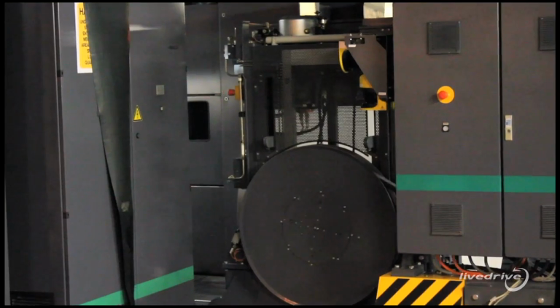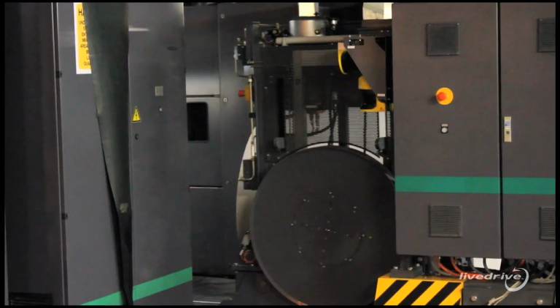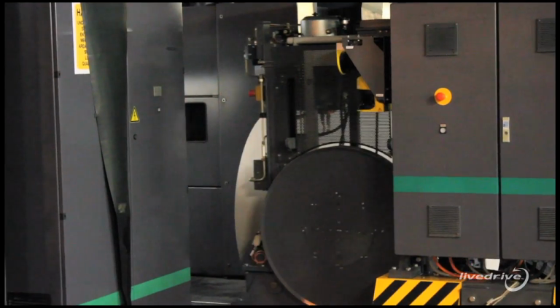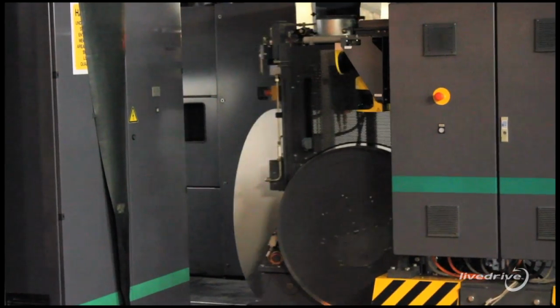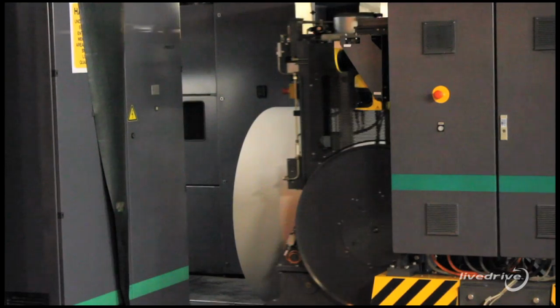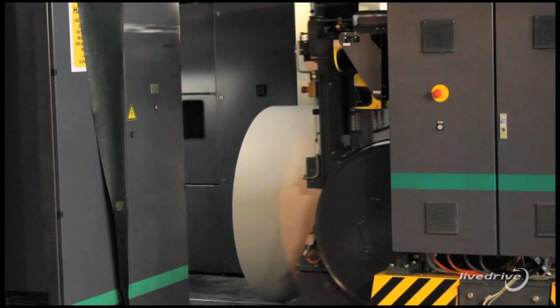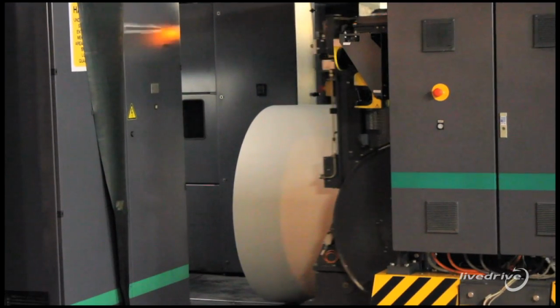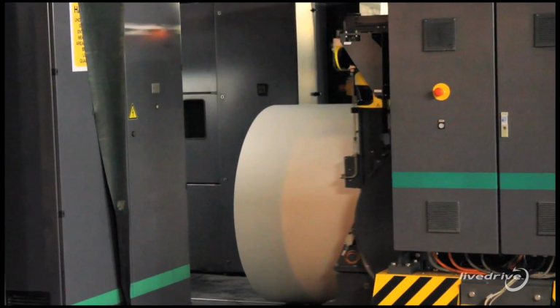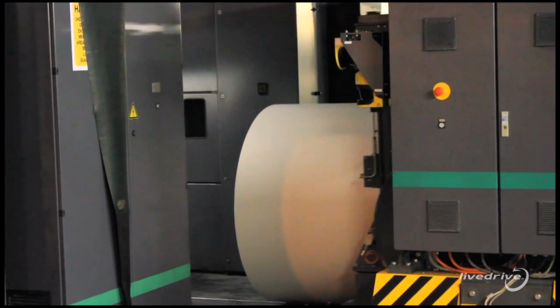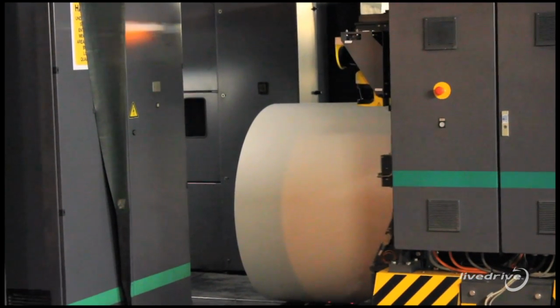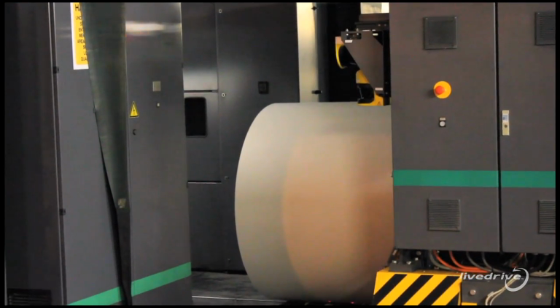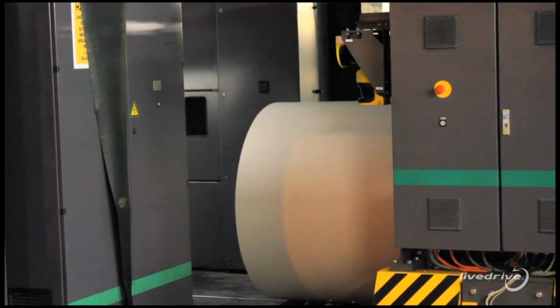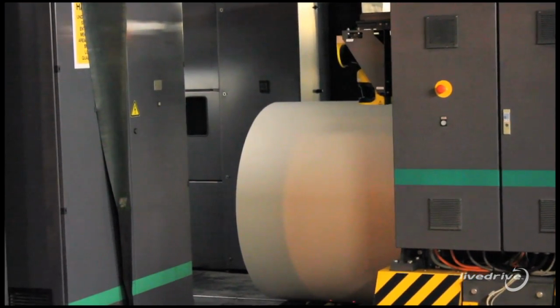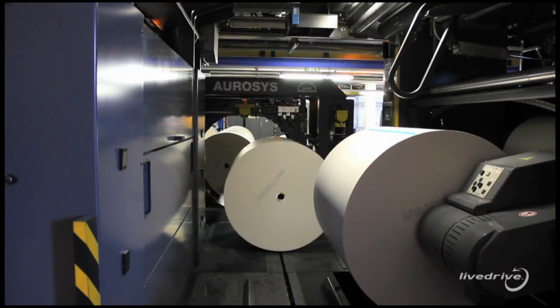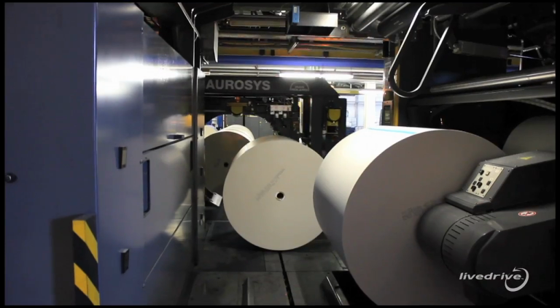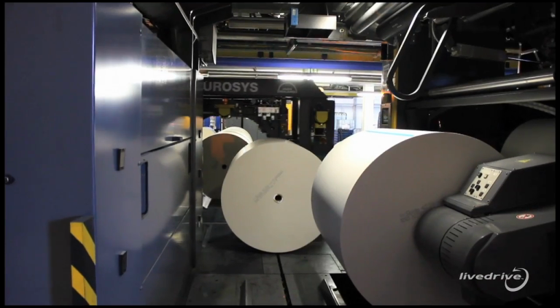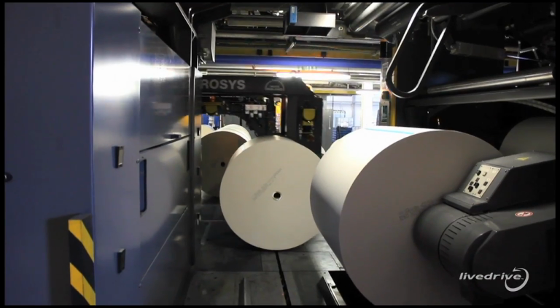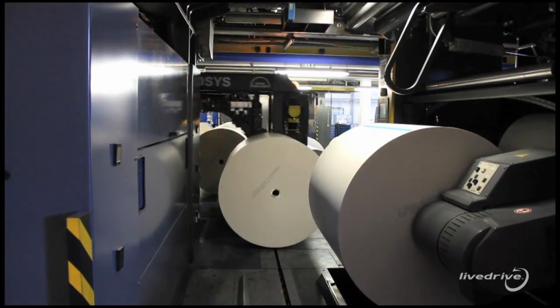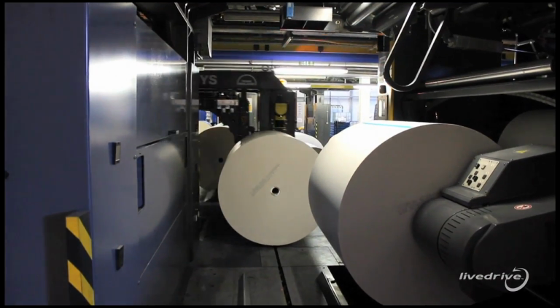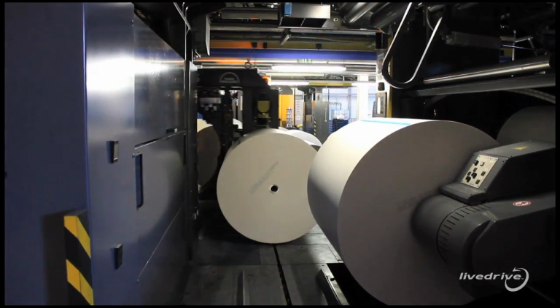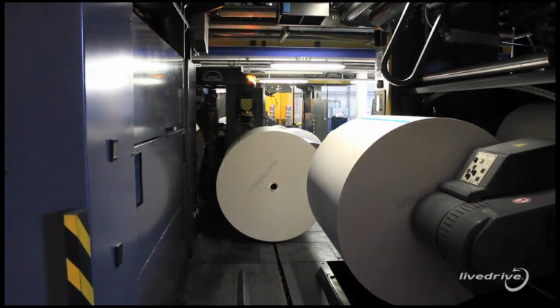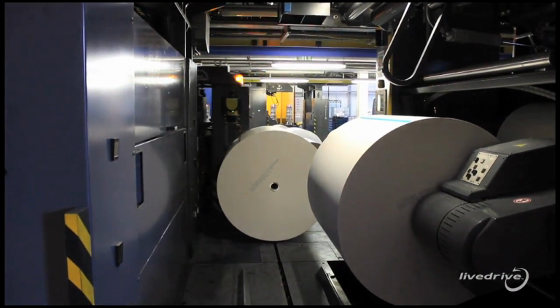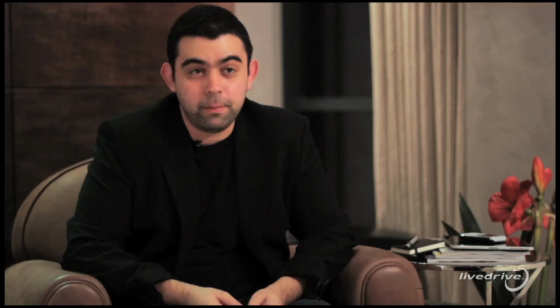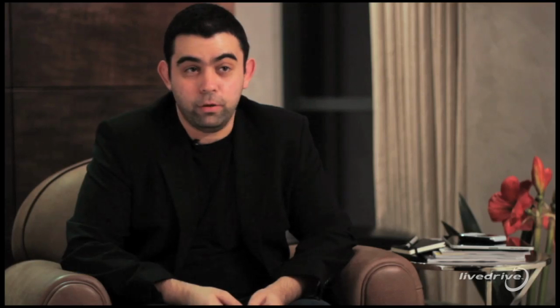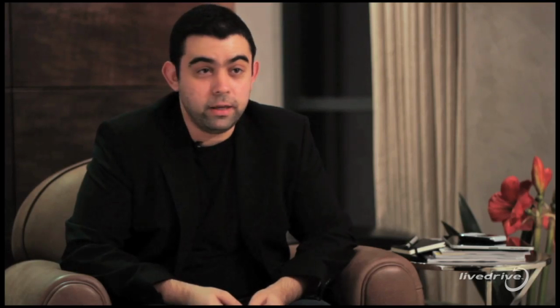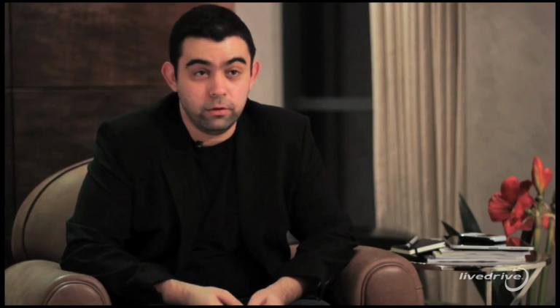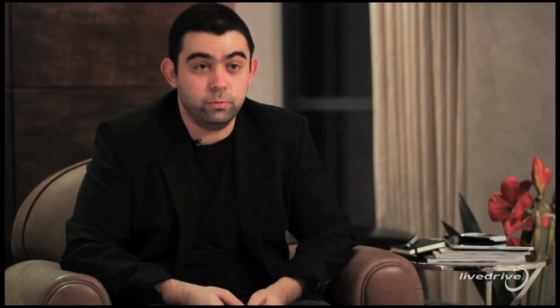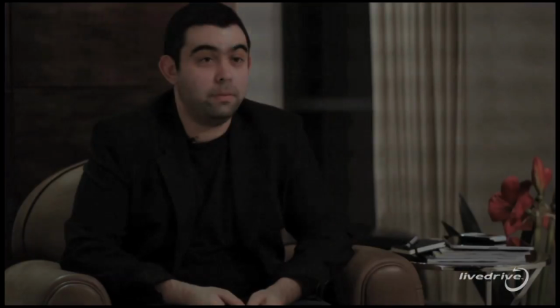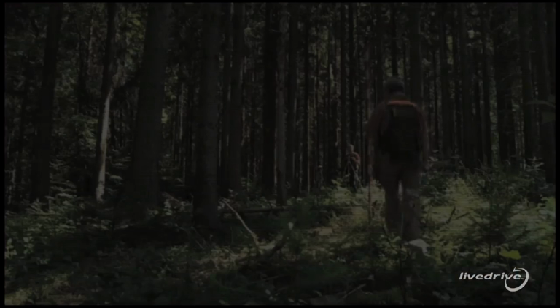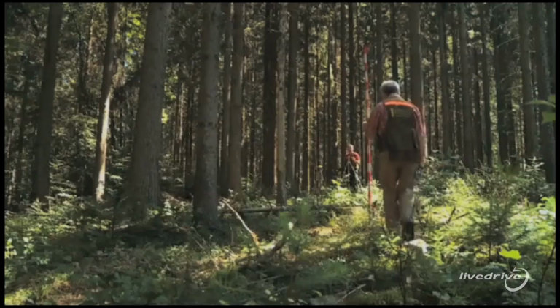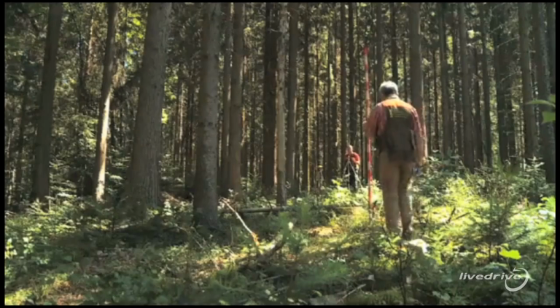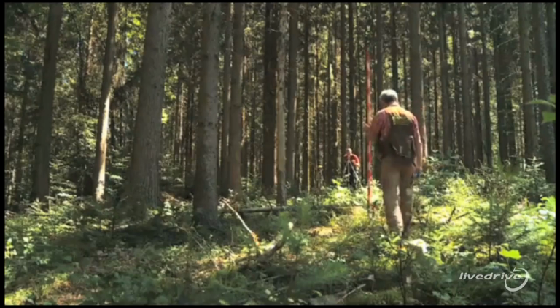We're very conscious of our carbon footprint and we're very conscious of the environment. That's why for every tree of paper that we use, we plant two trees.